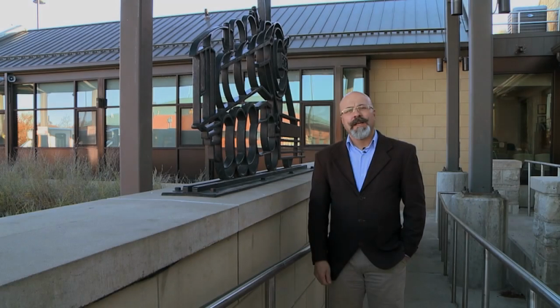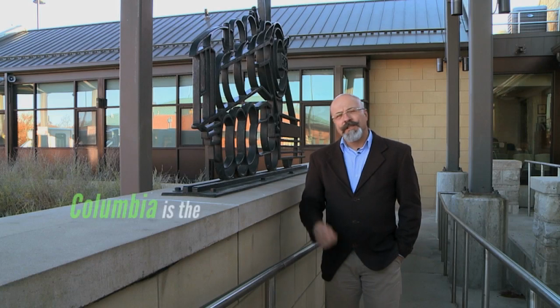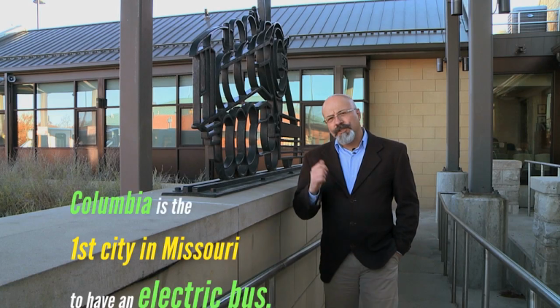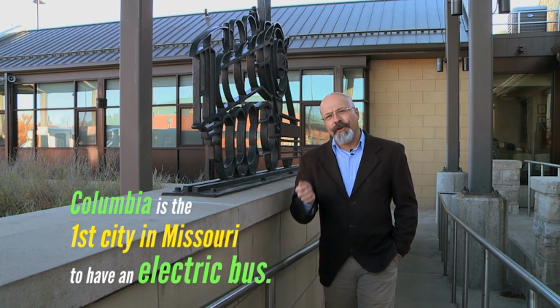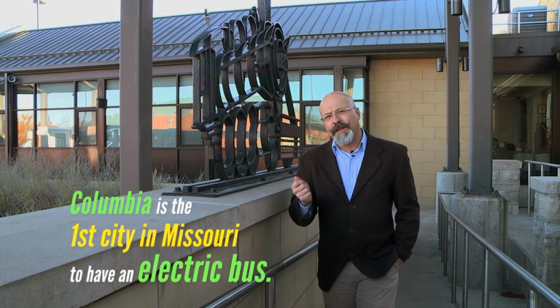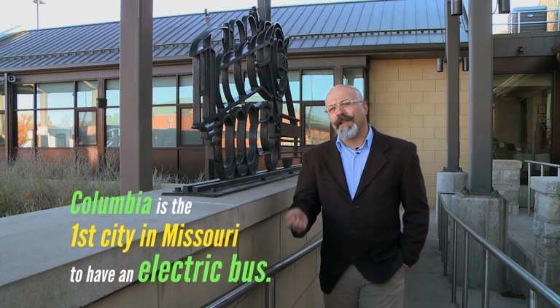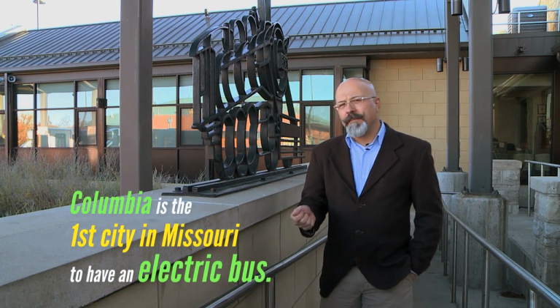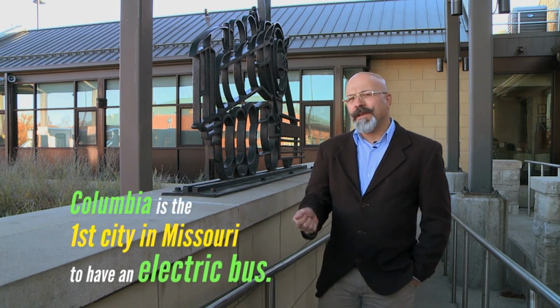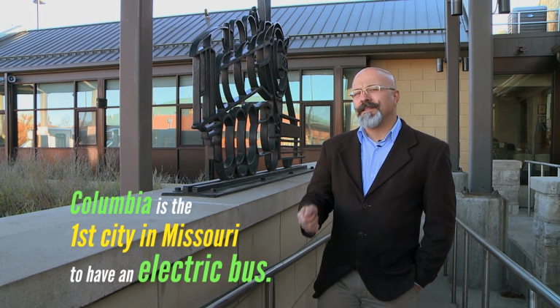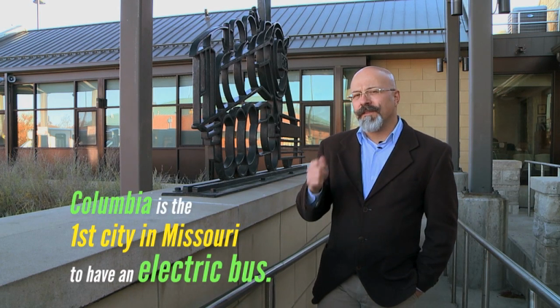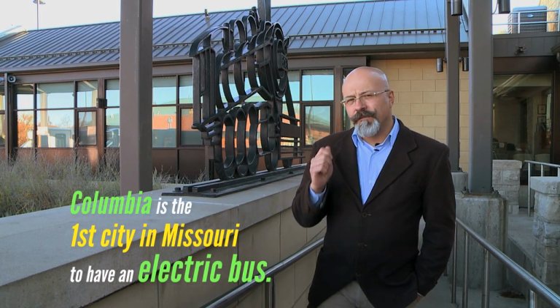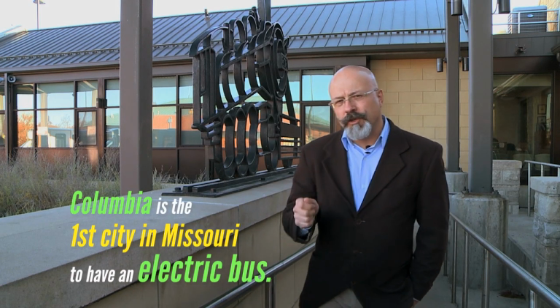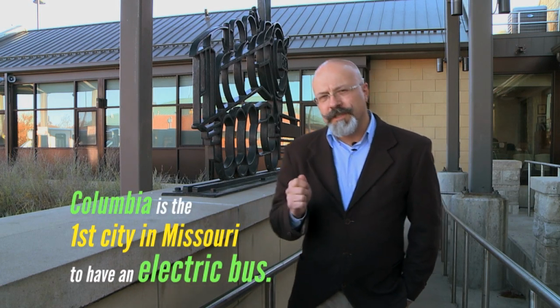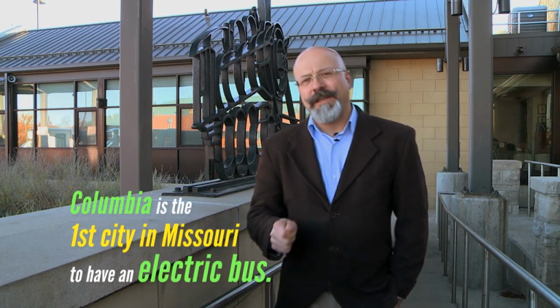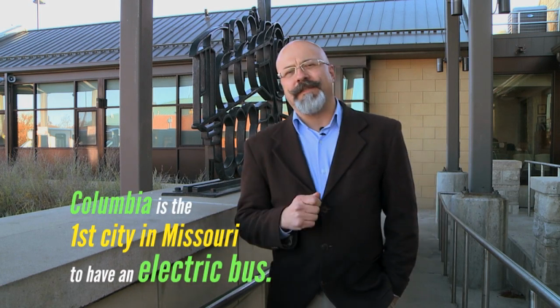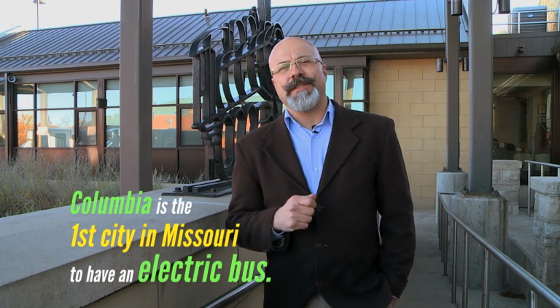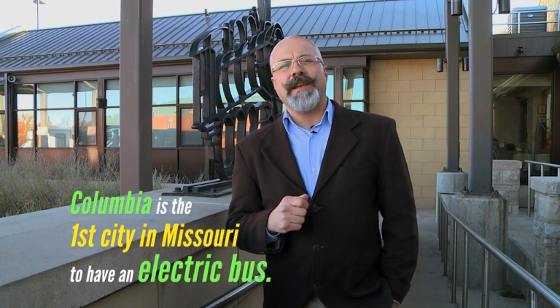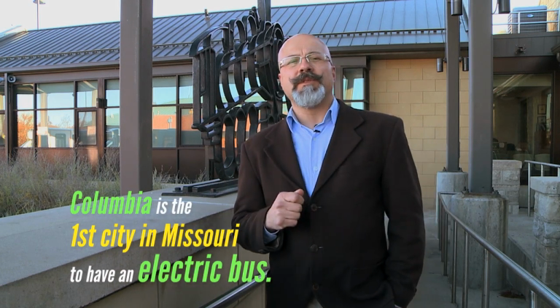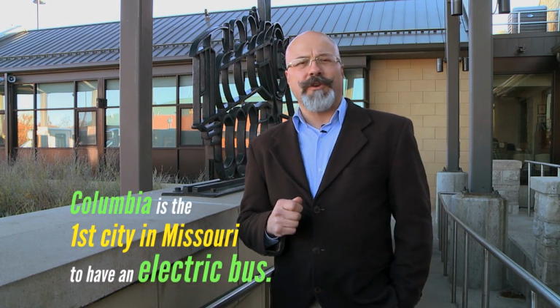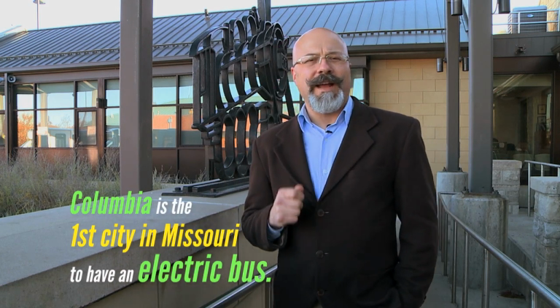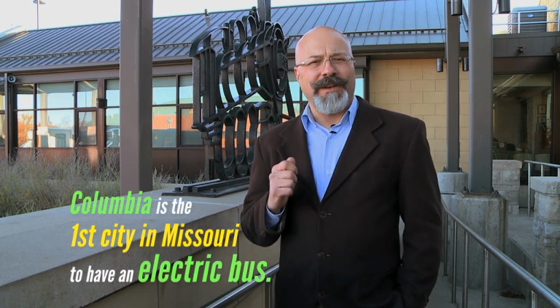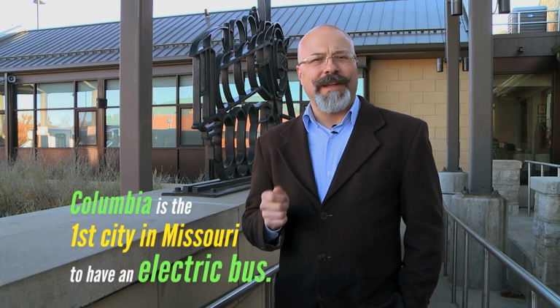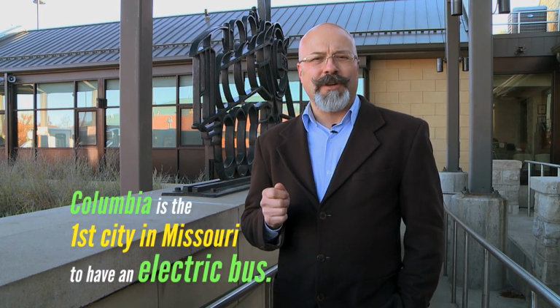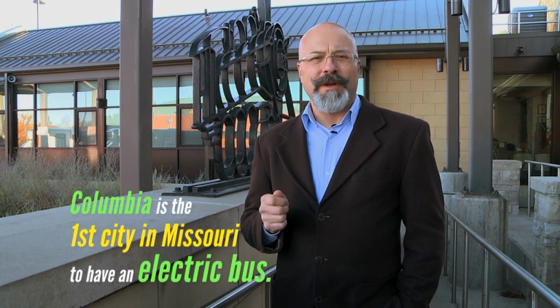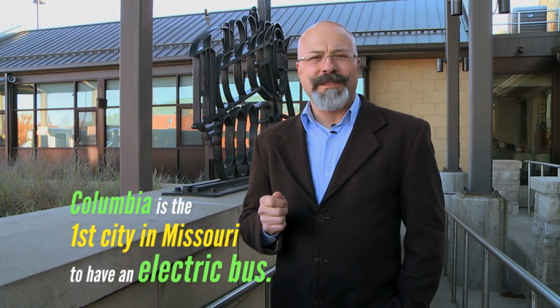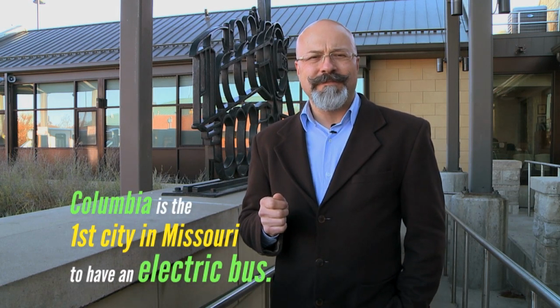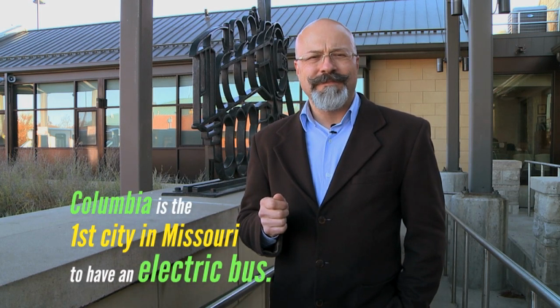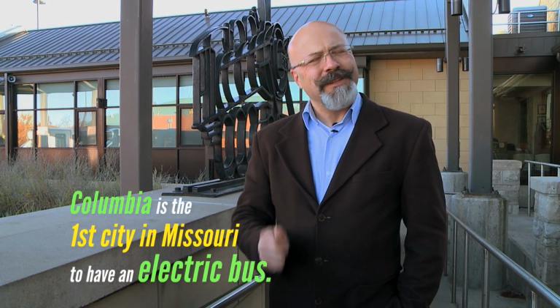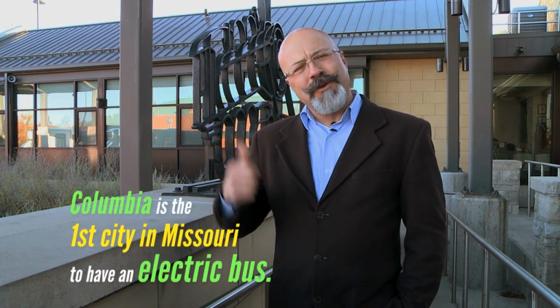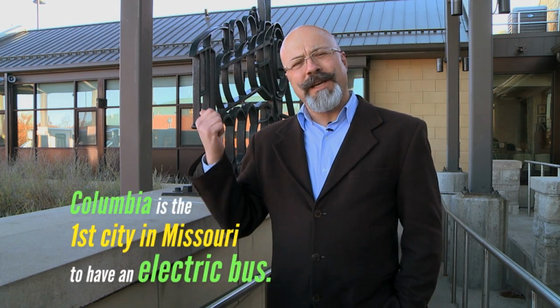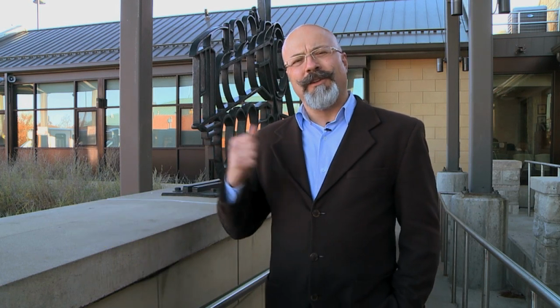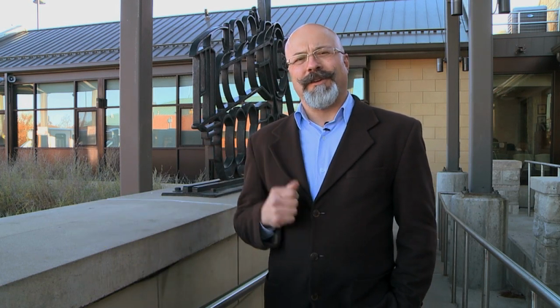Did you know that Columbia is the first city in the state of Missouri to have an electric bus? Let's go take a look.